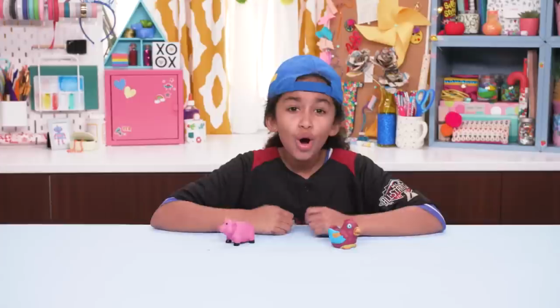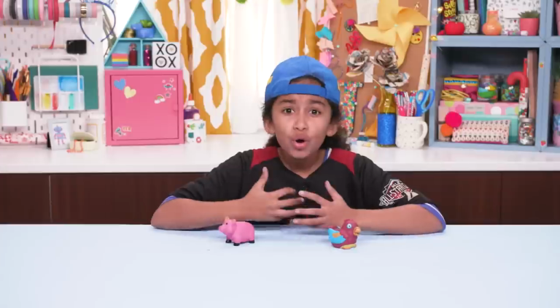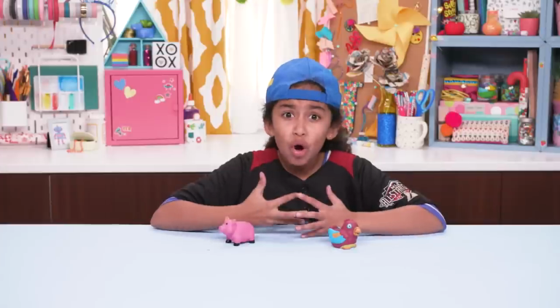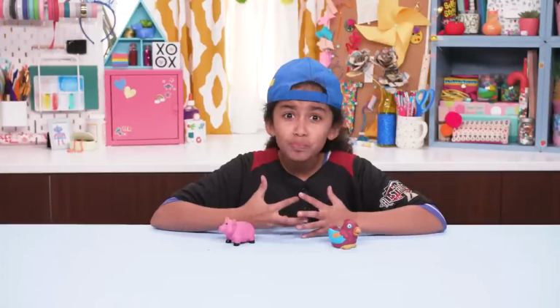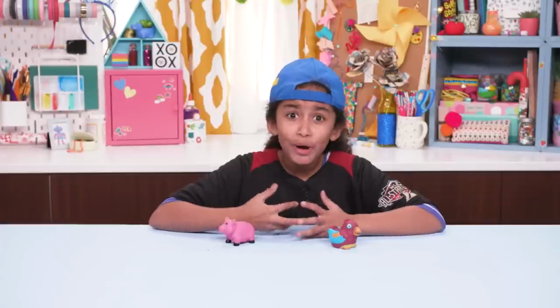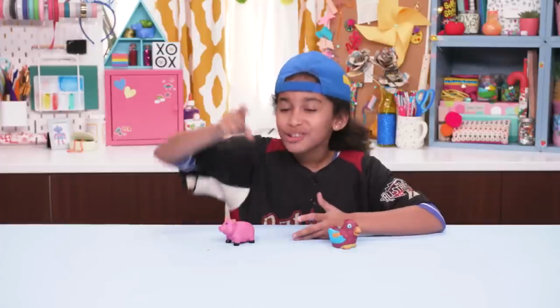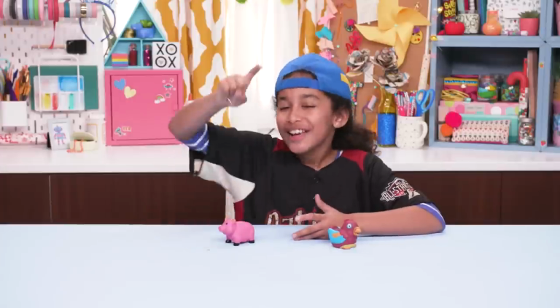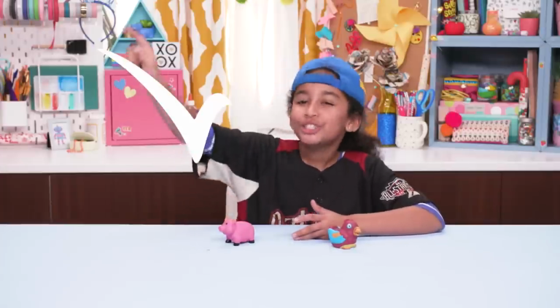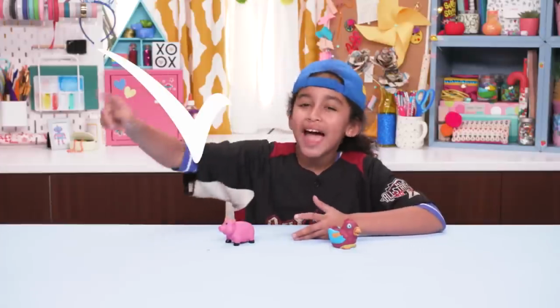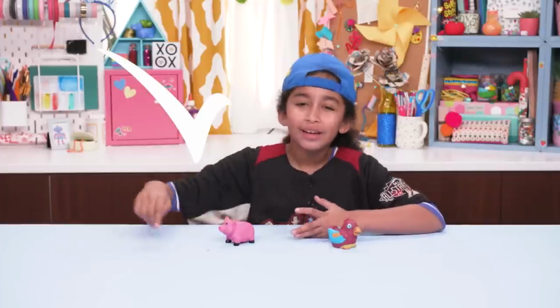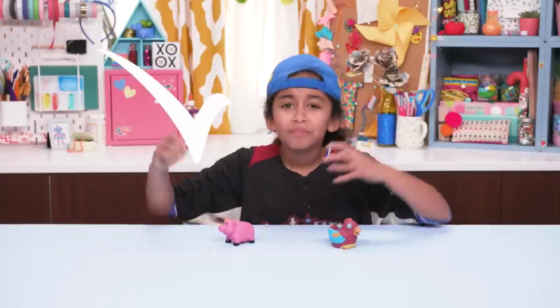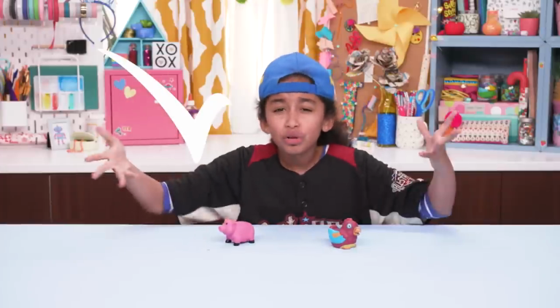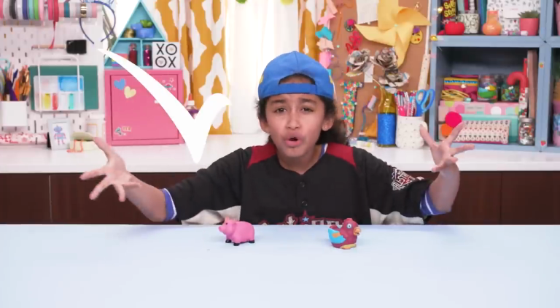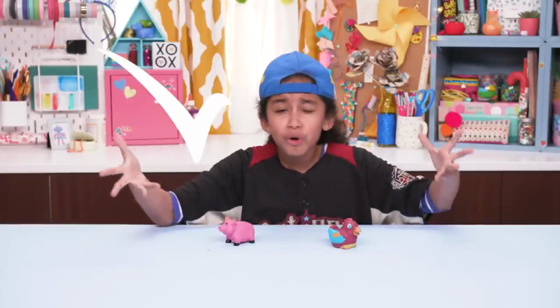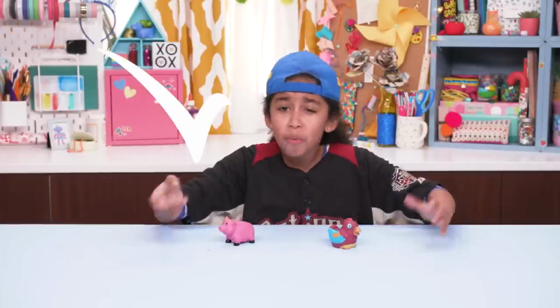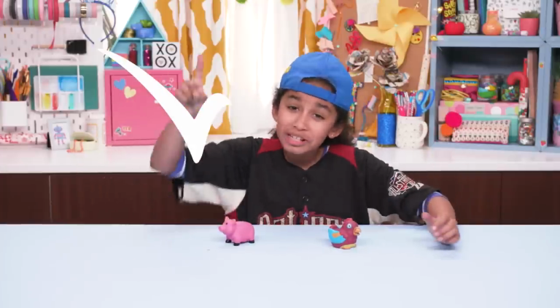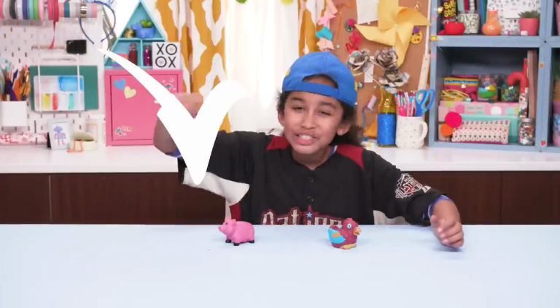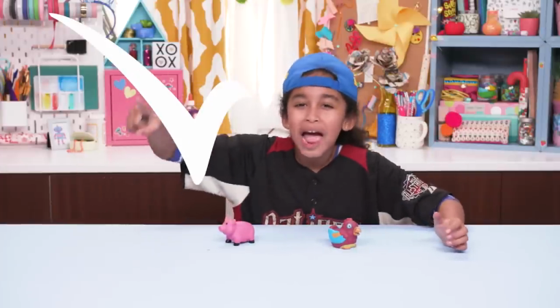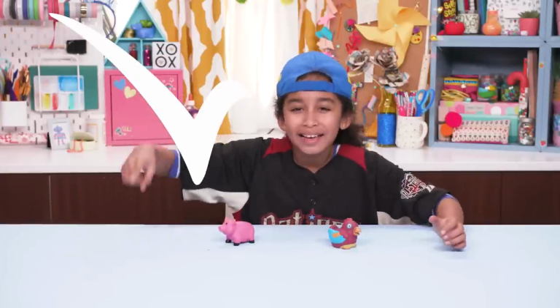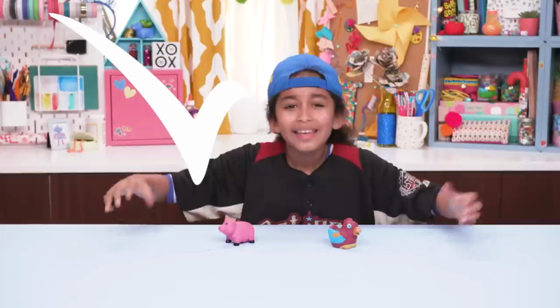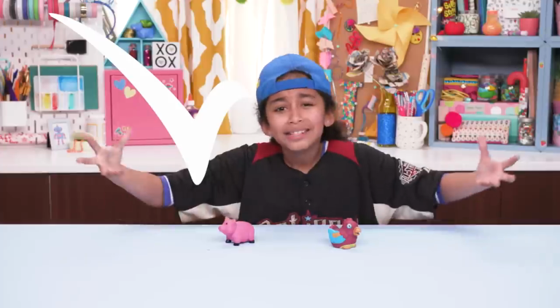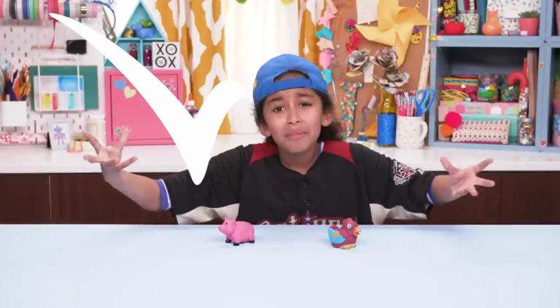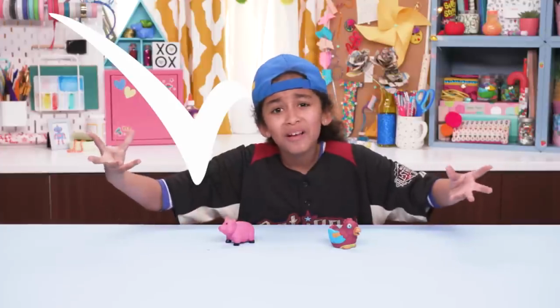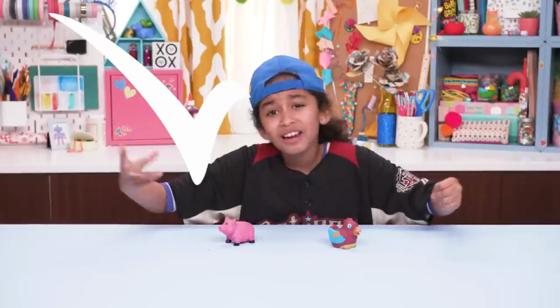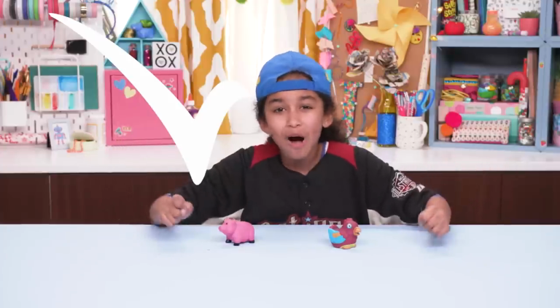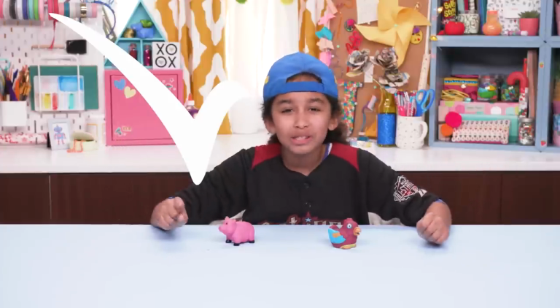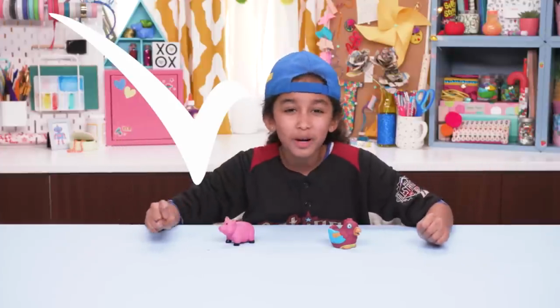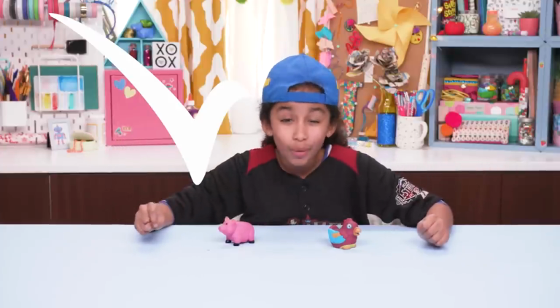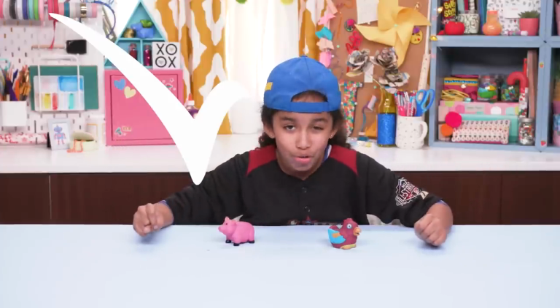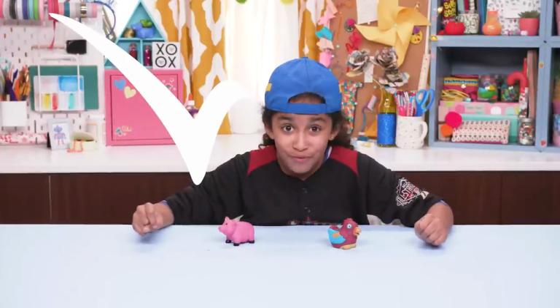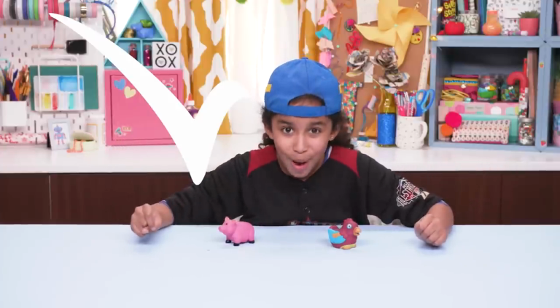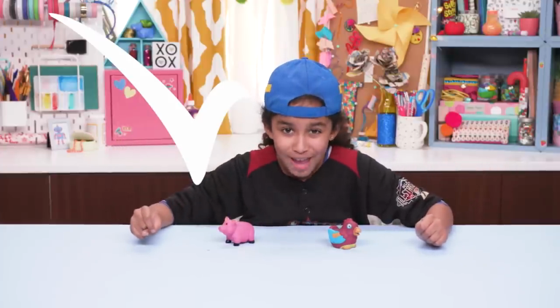Gross boogers? Check. Gross poop? Check. Time to round it out with some gross vomit.